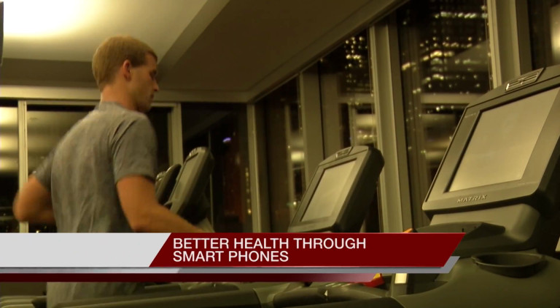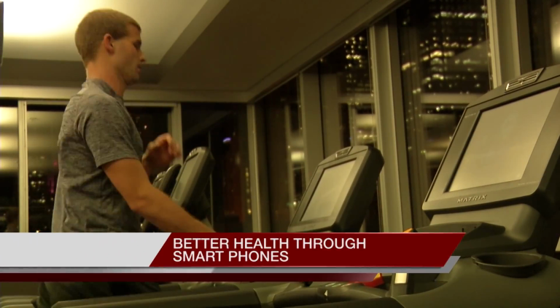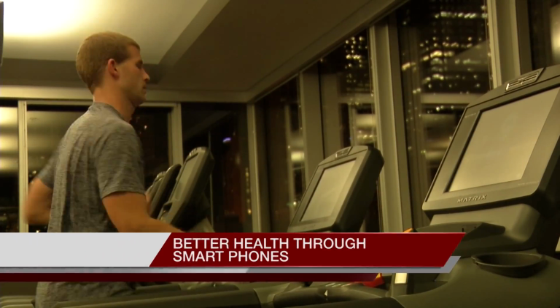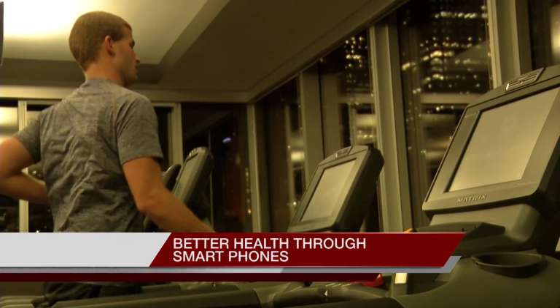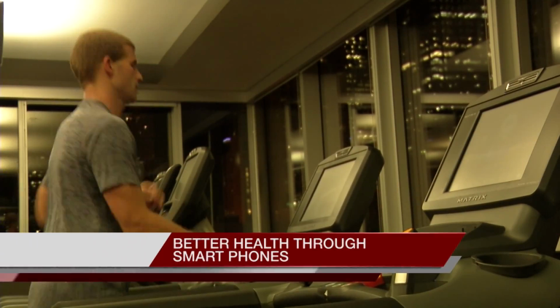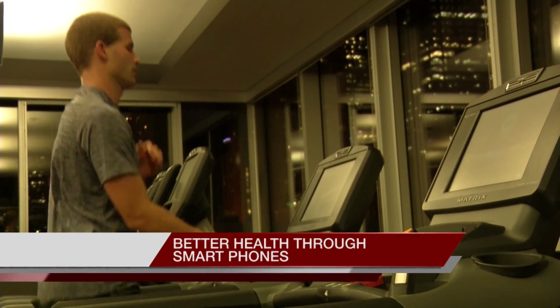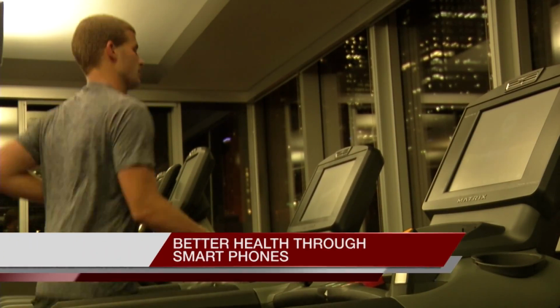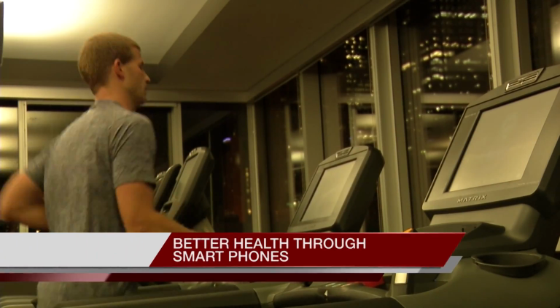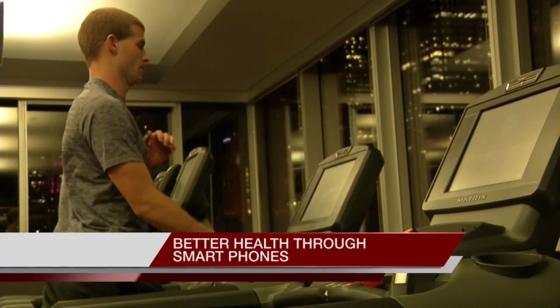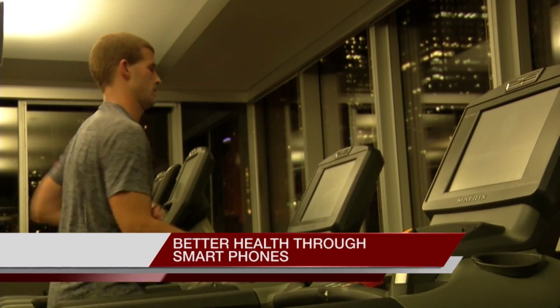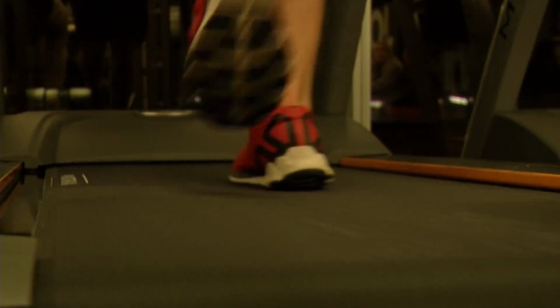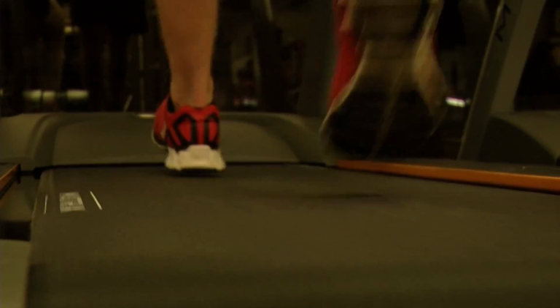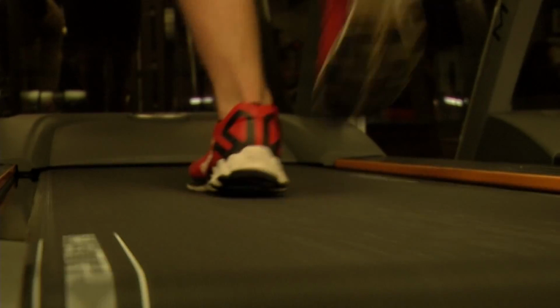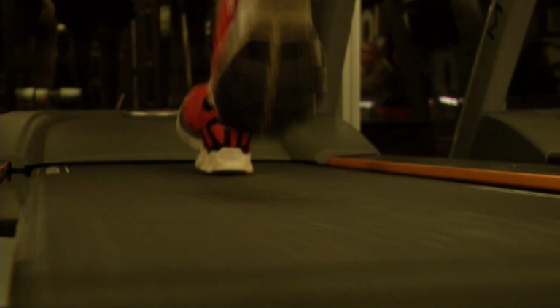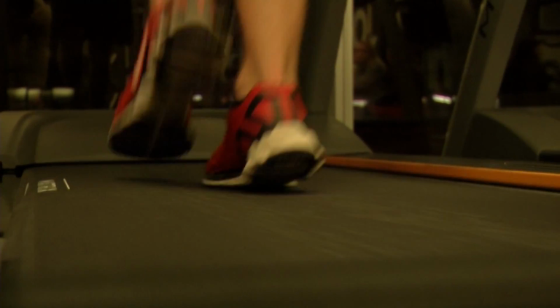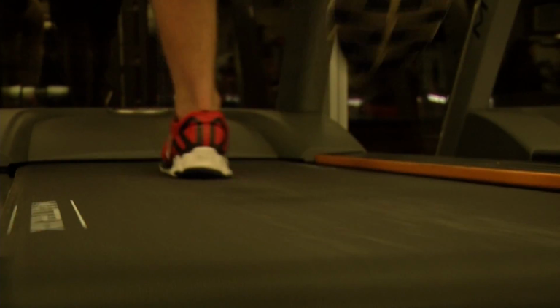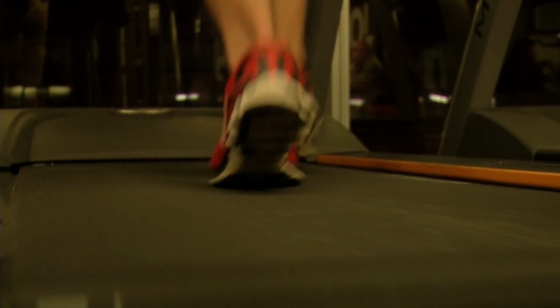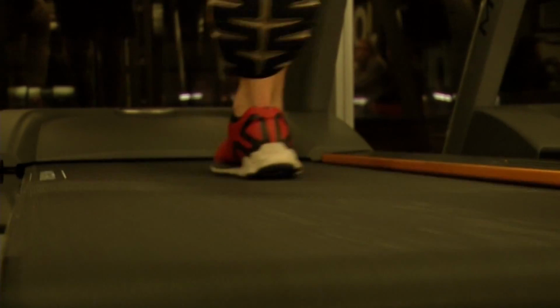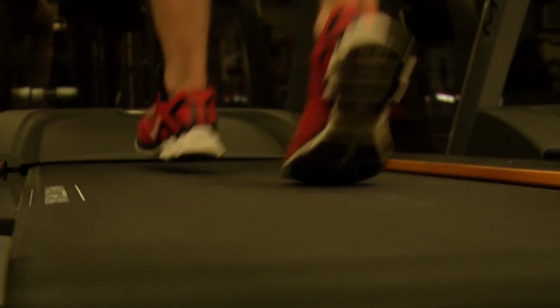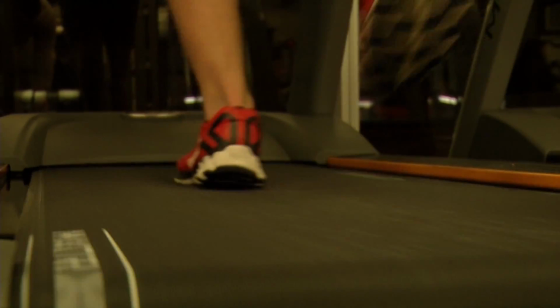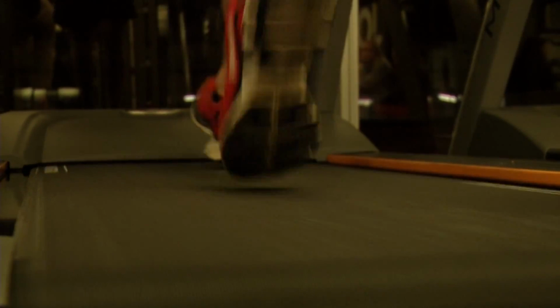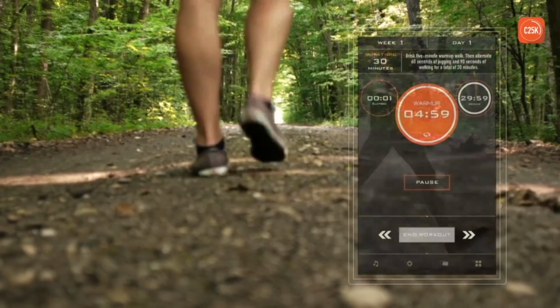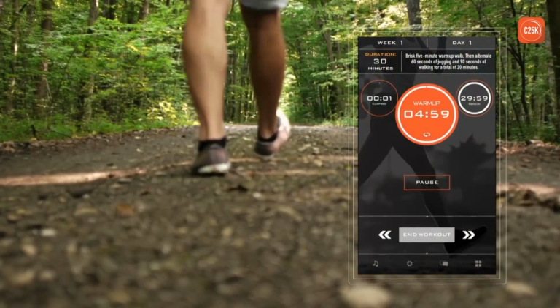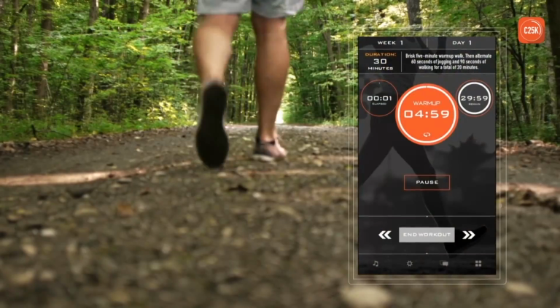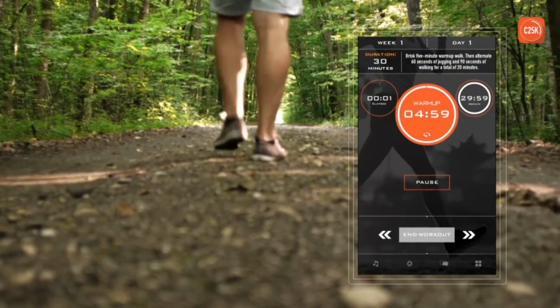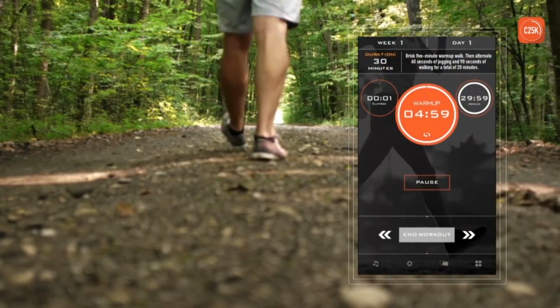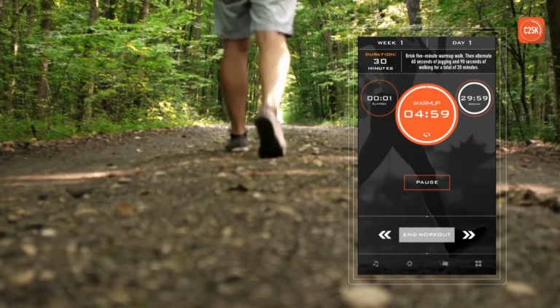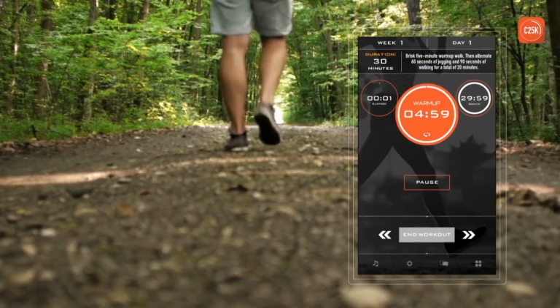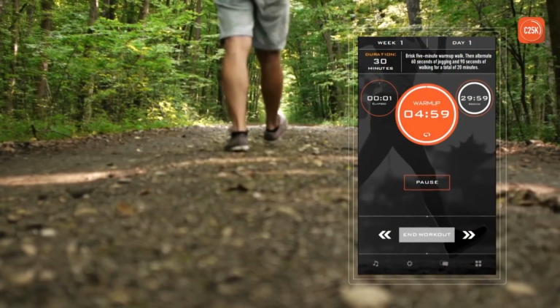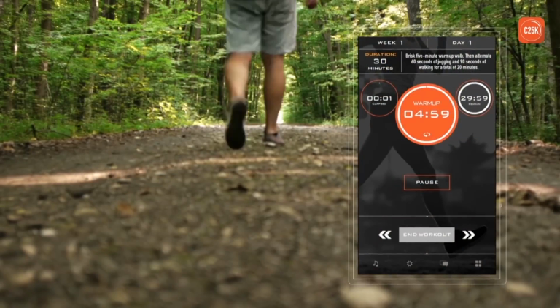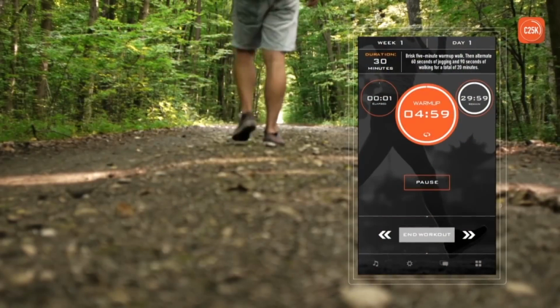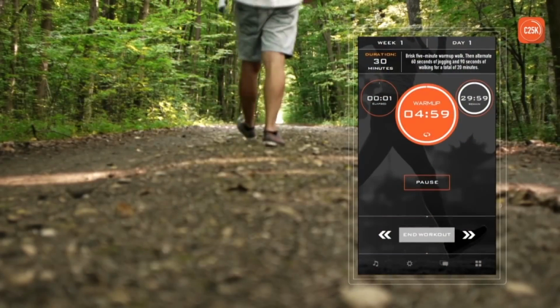New apps can track a lot more than just steps. They can measure everything from your maximum heart rate to the amount of oxygen you're using.